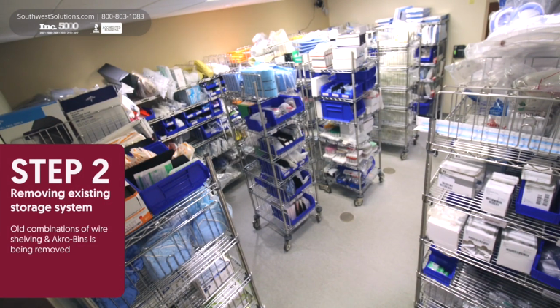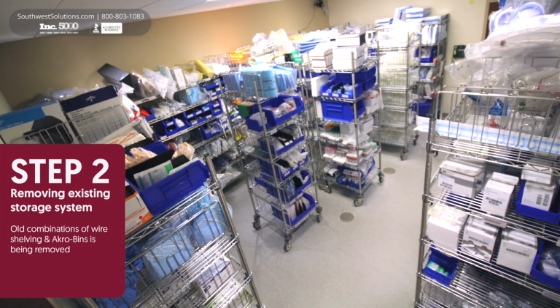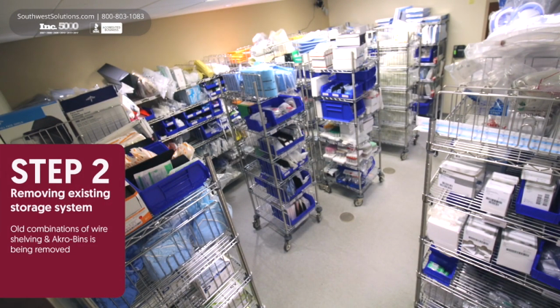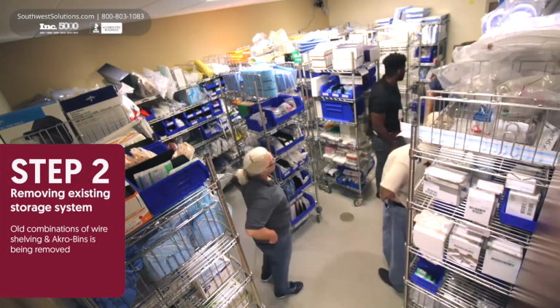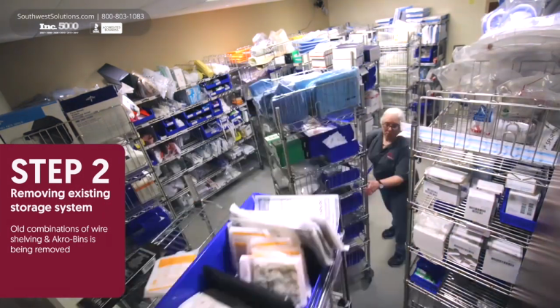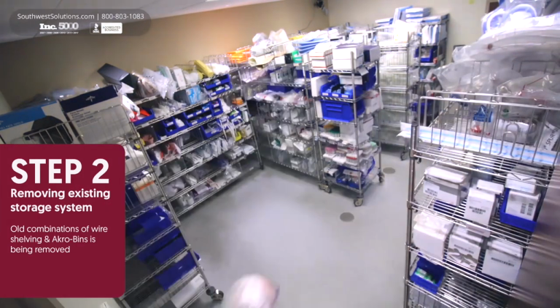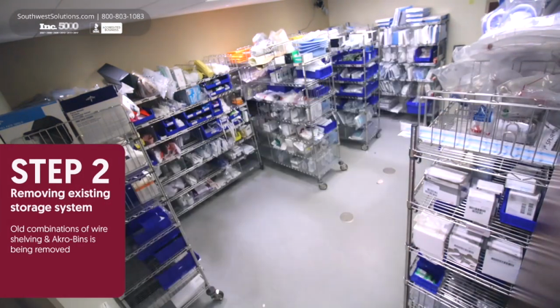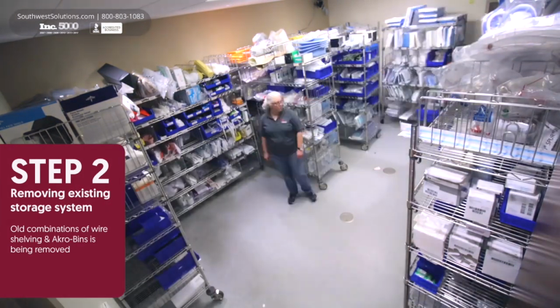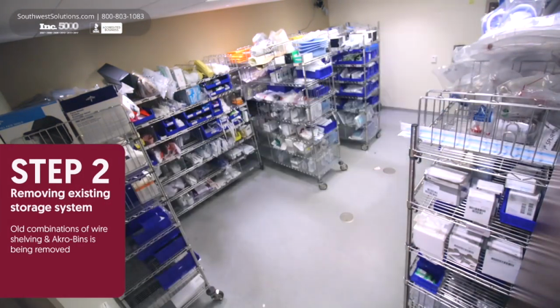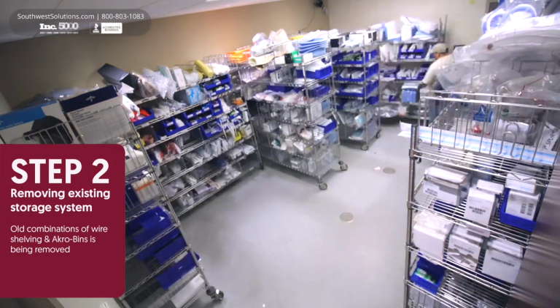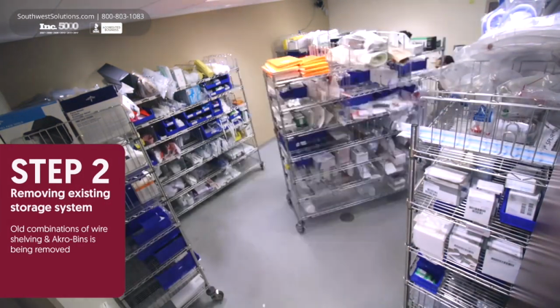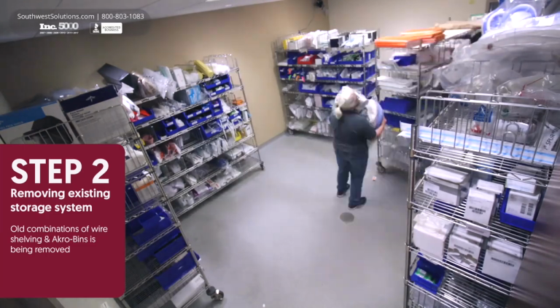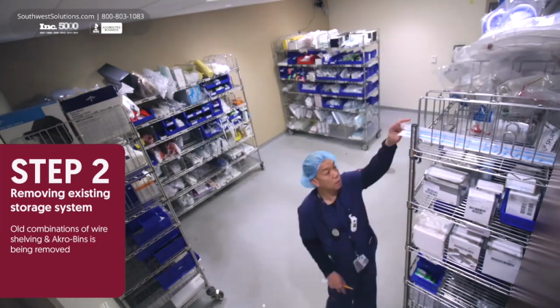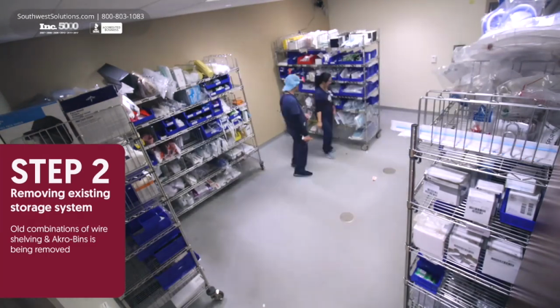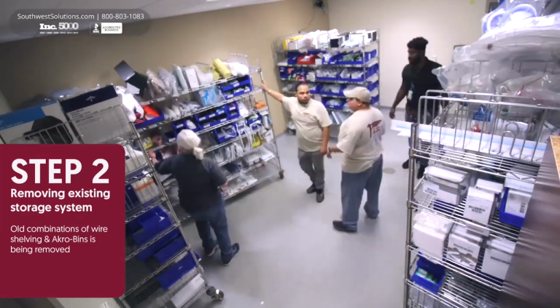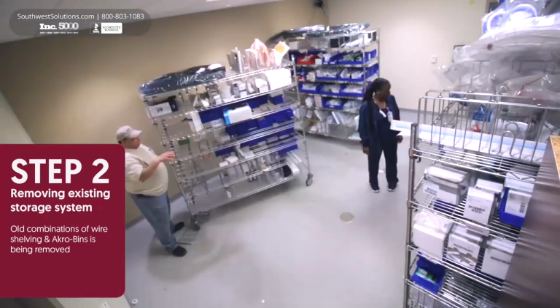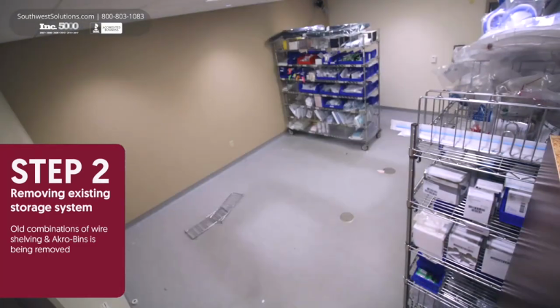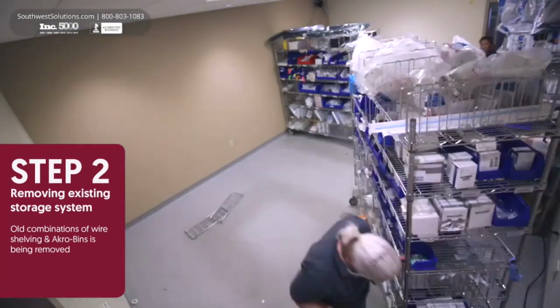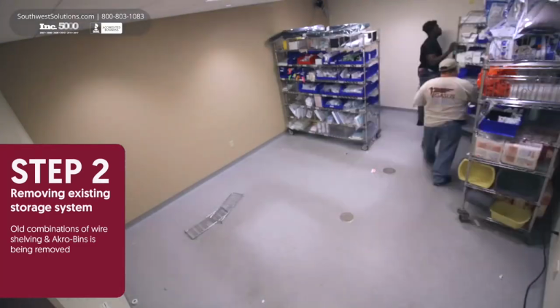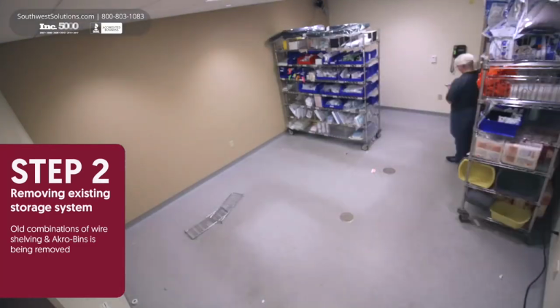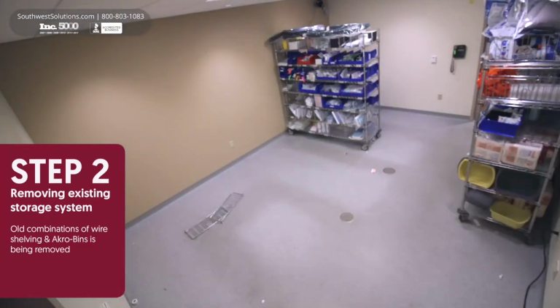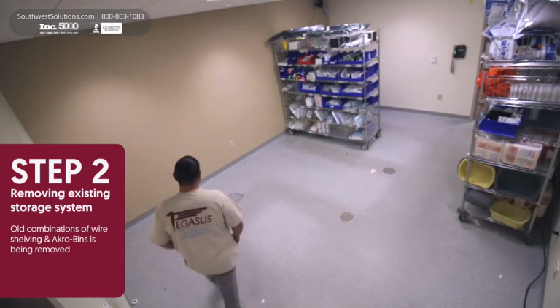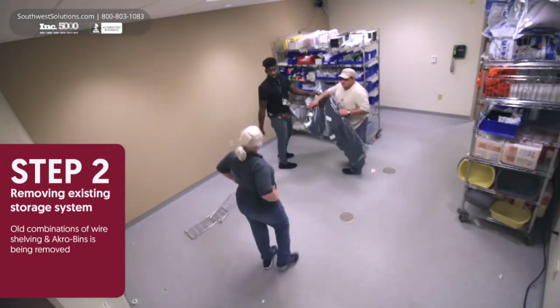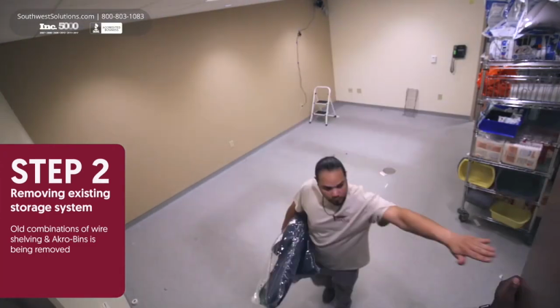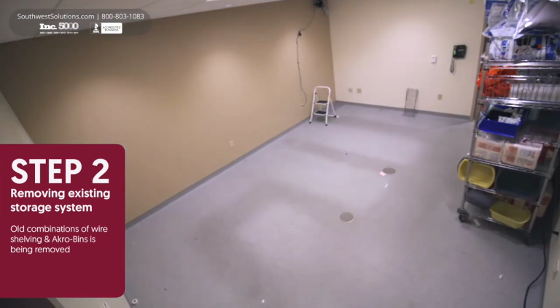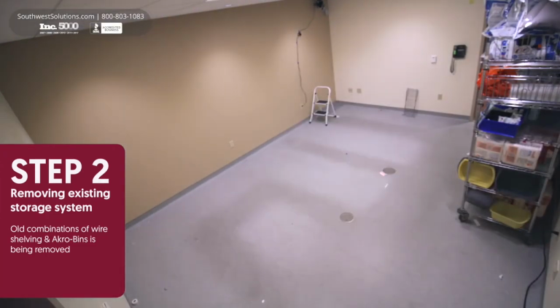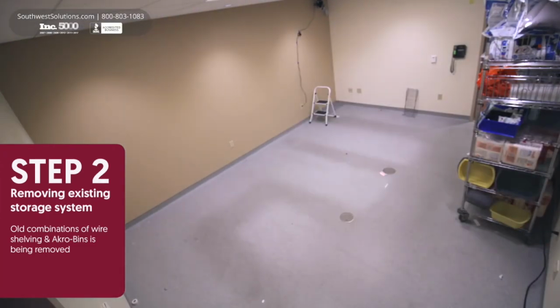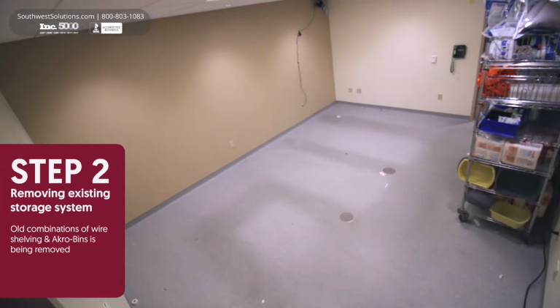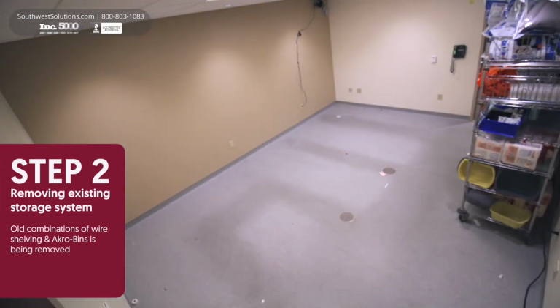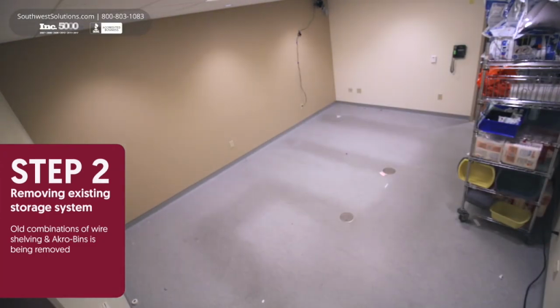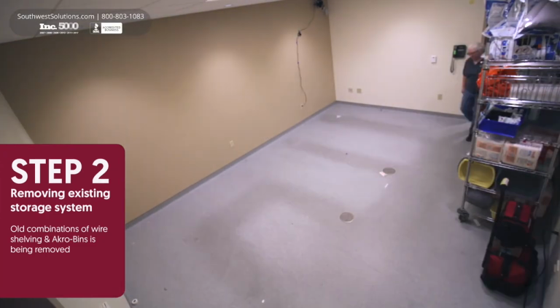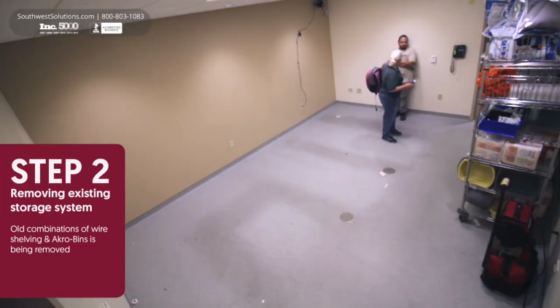Step 2. Old shelving and racks are removed to make room for the no-touch system.